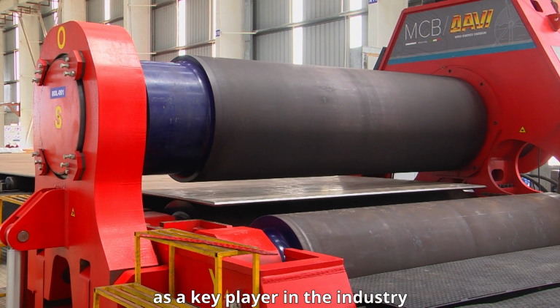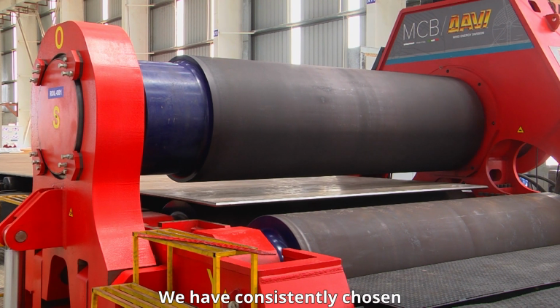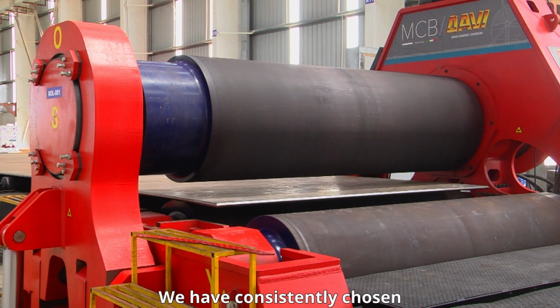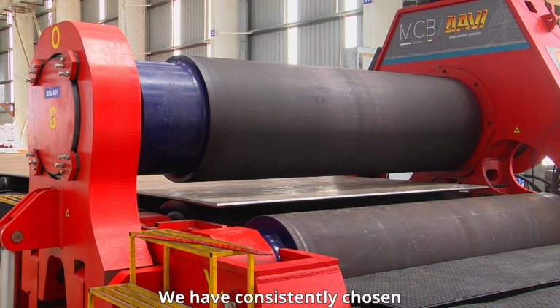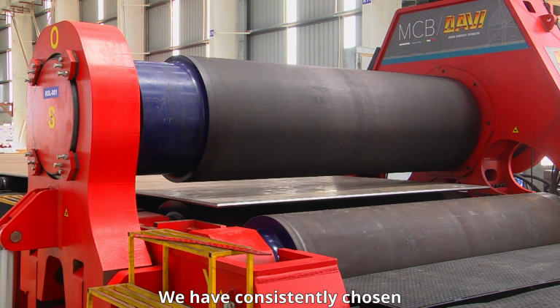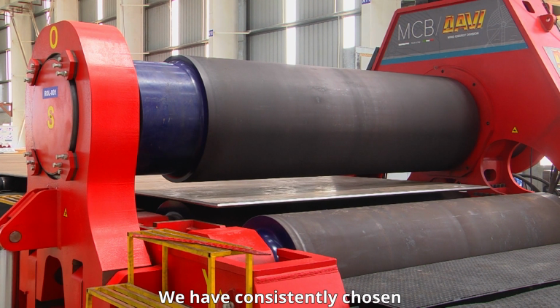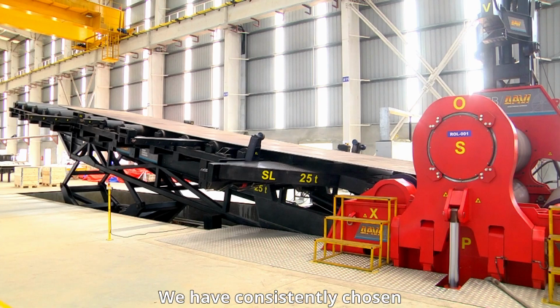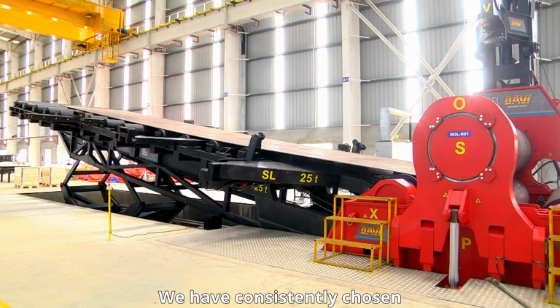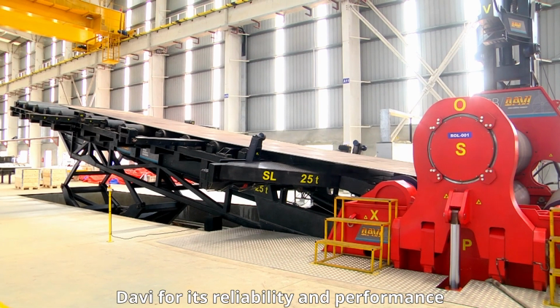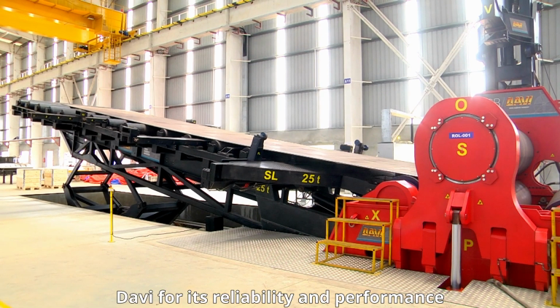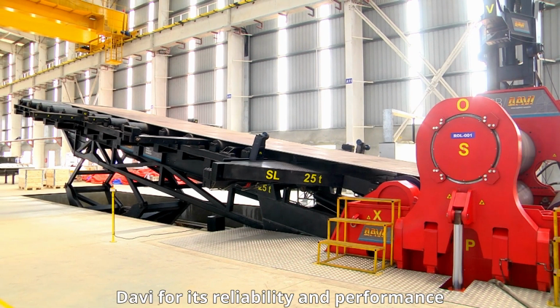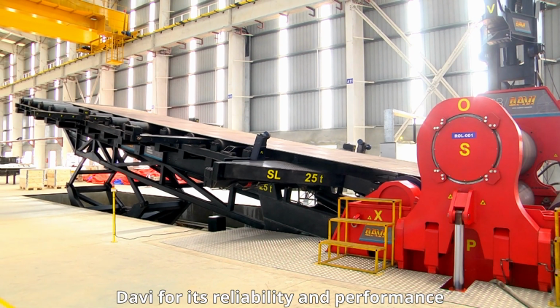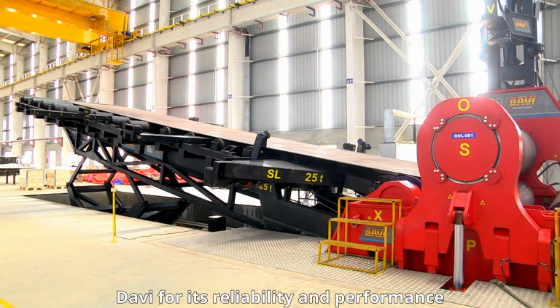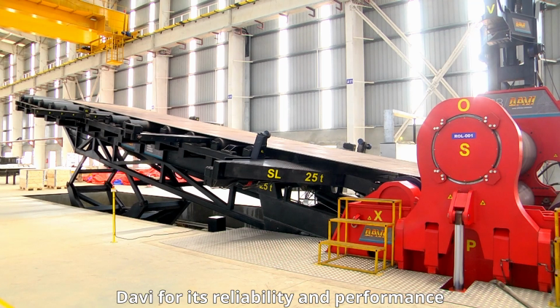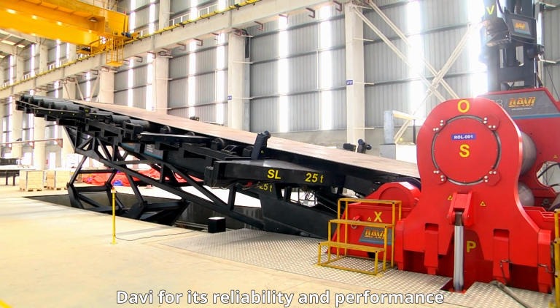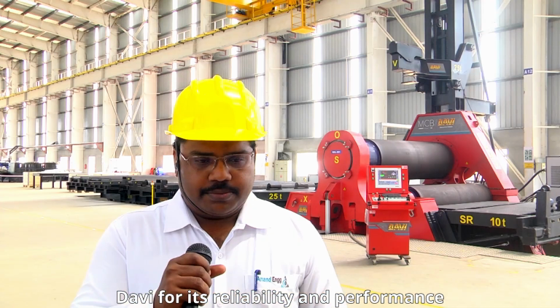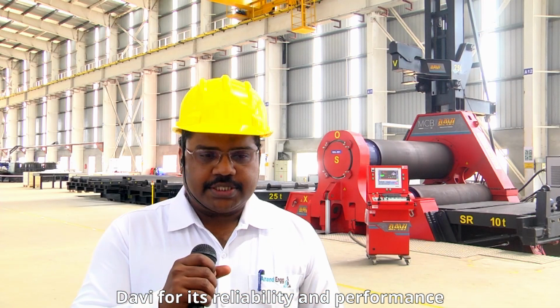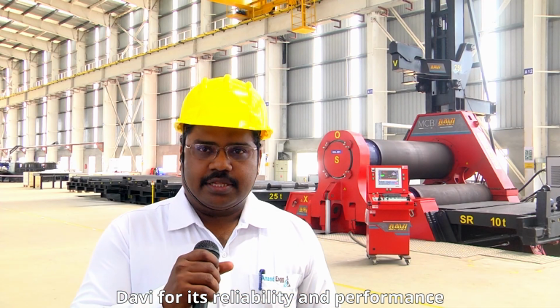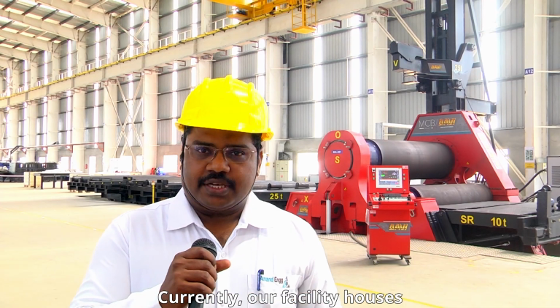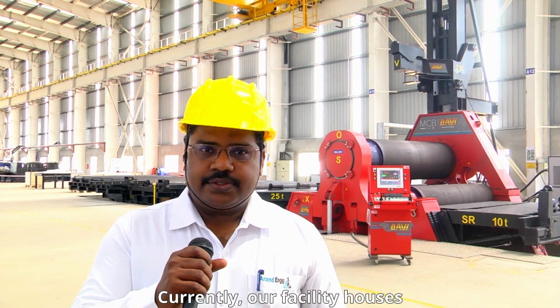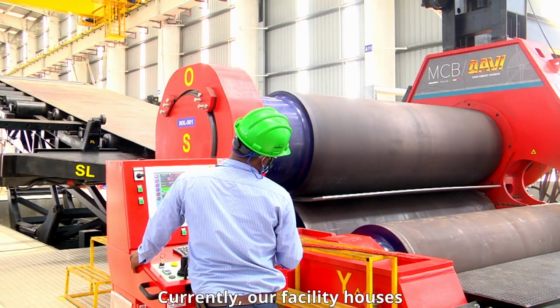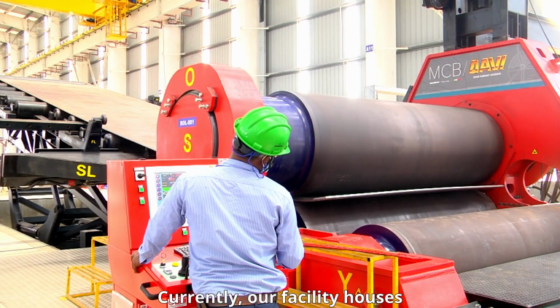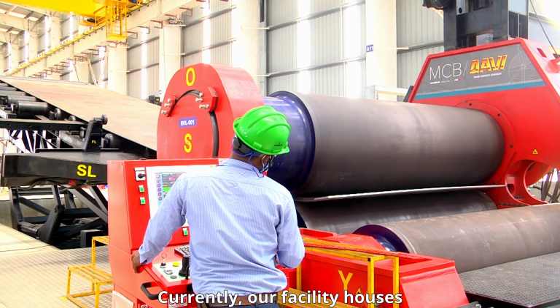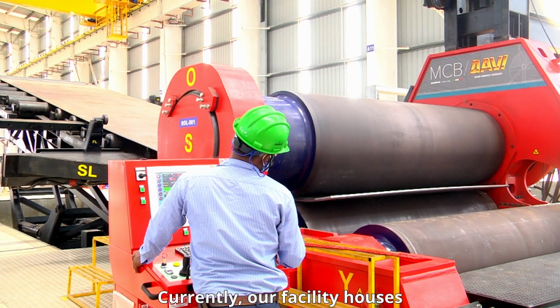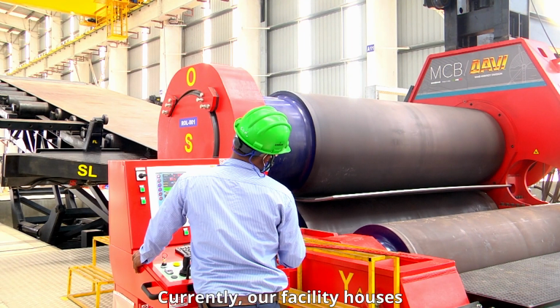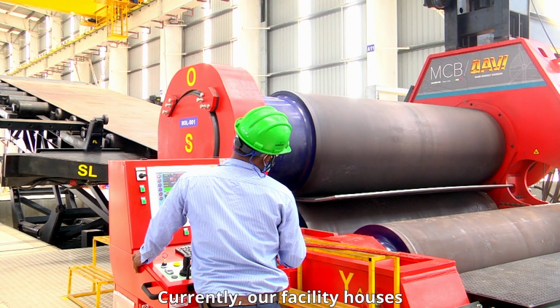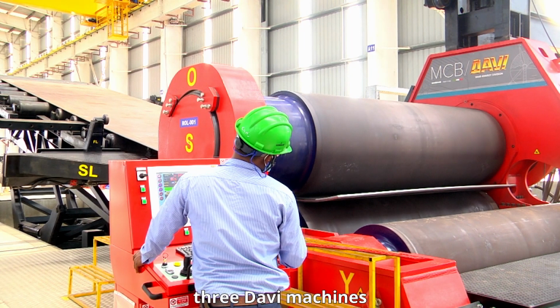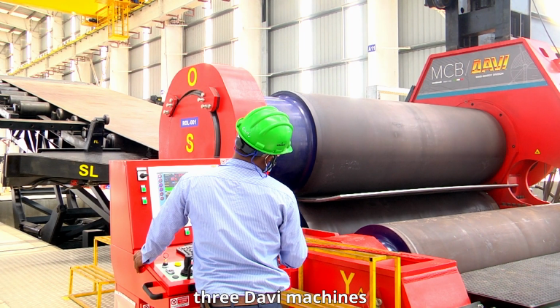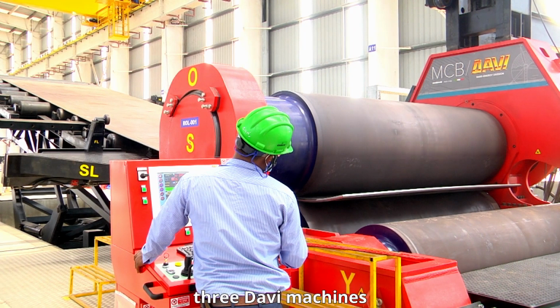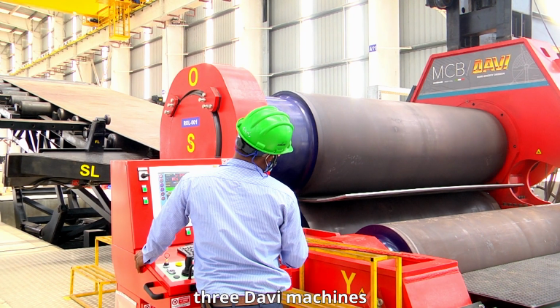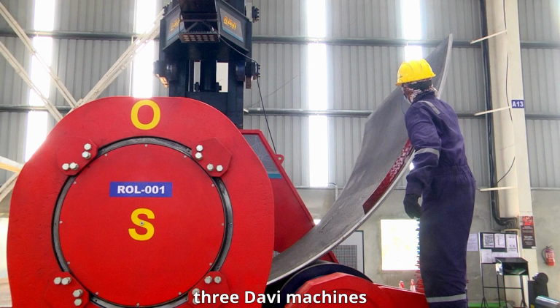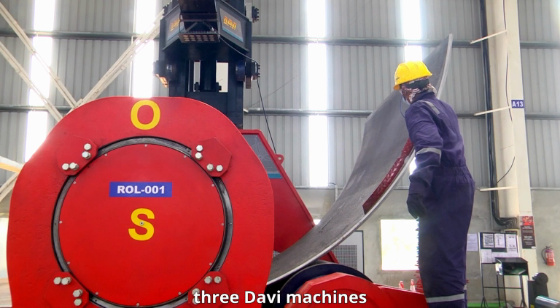We have consistently chosen Davey for its reliability and performance. Currently, our facility houses three Davey machines.